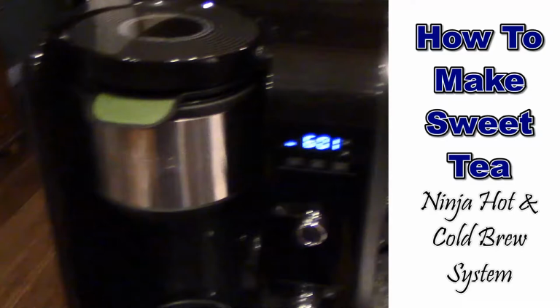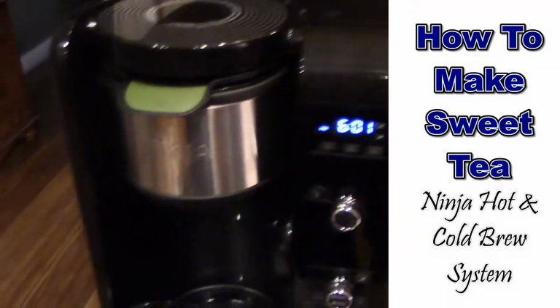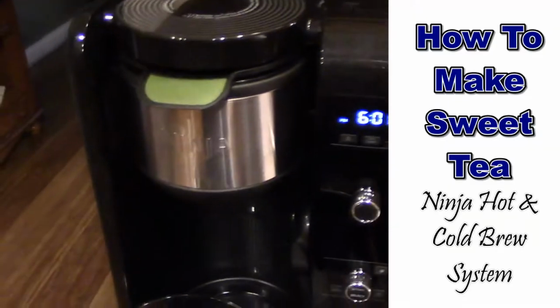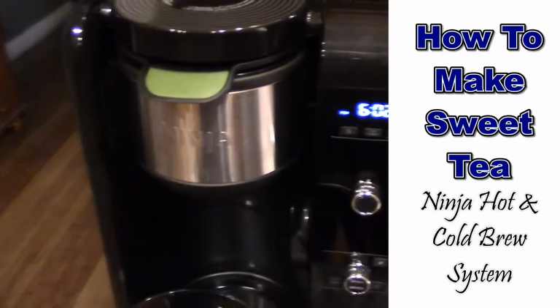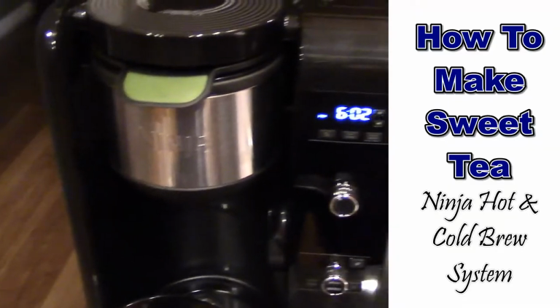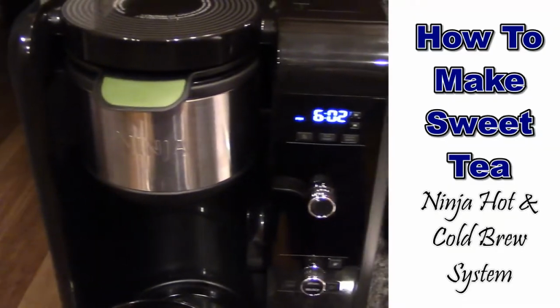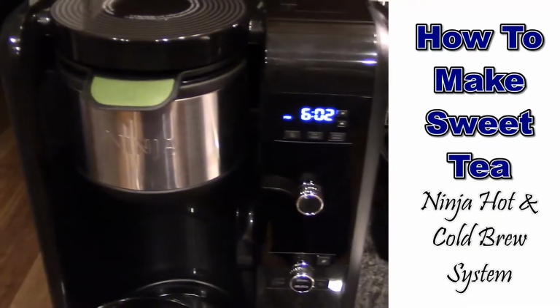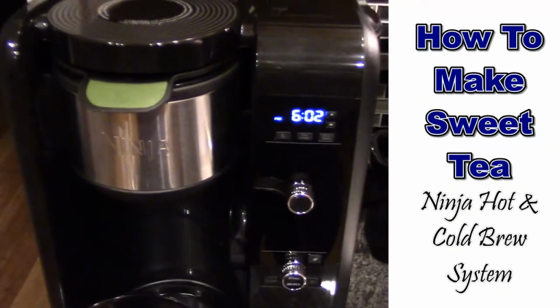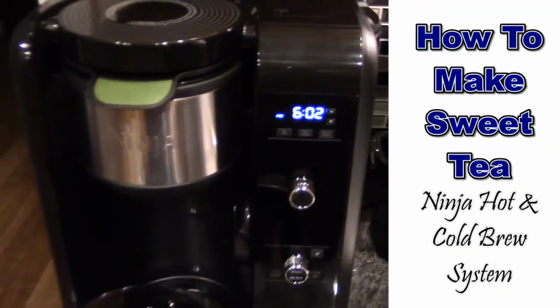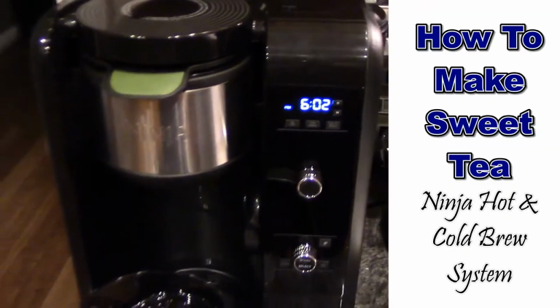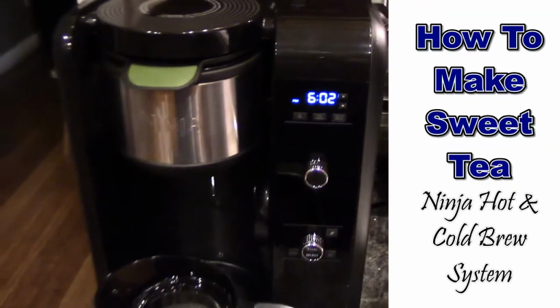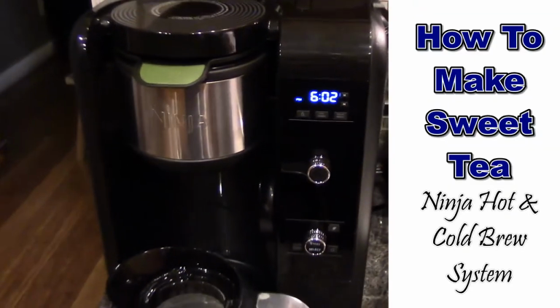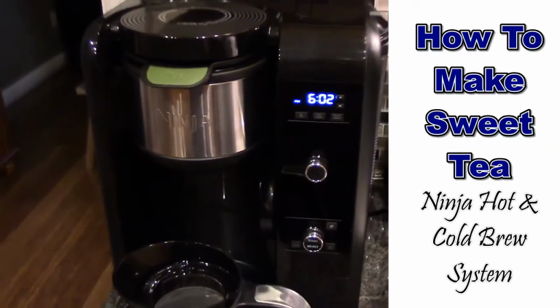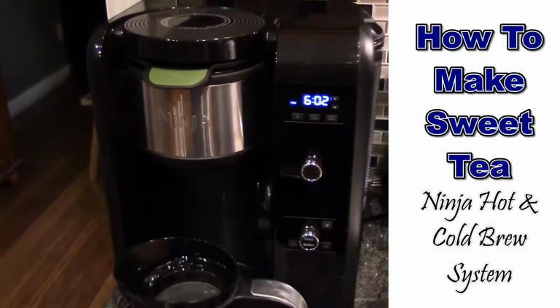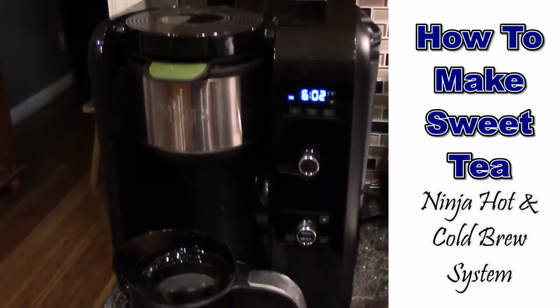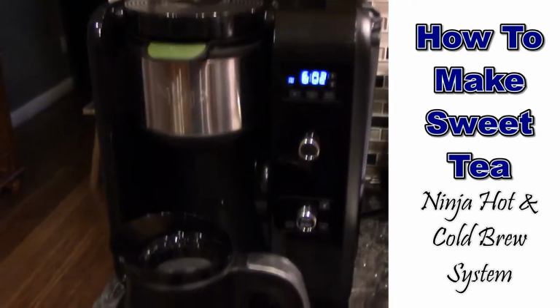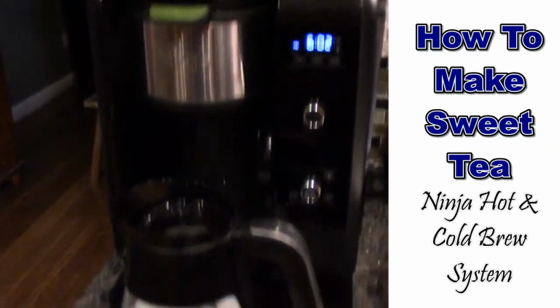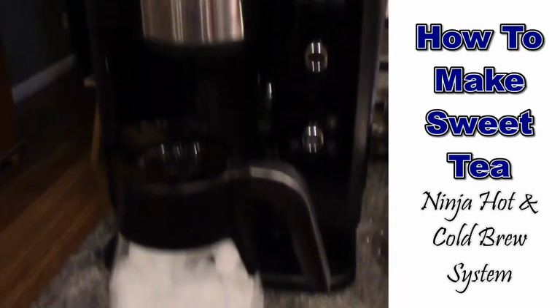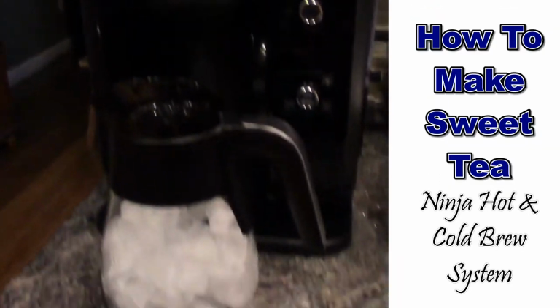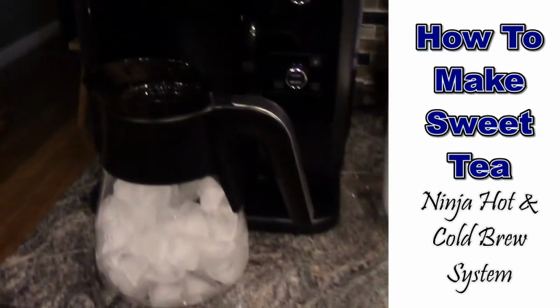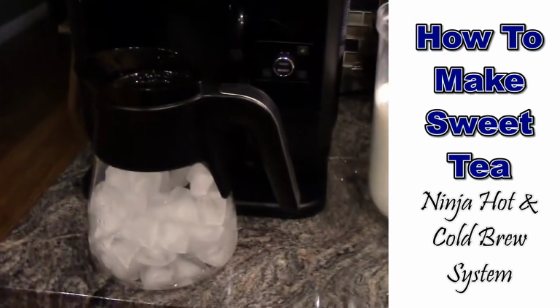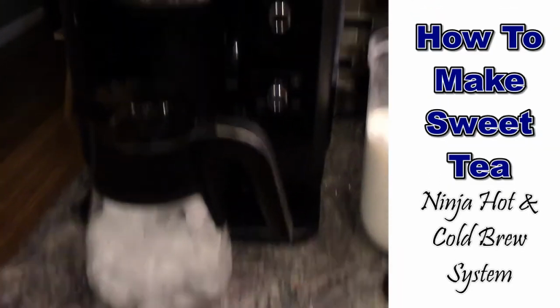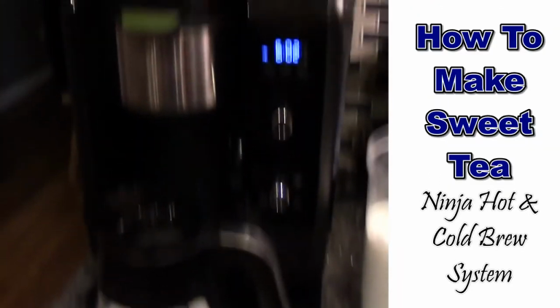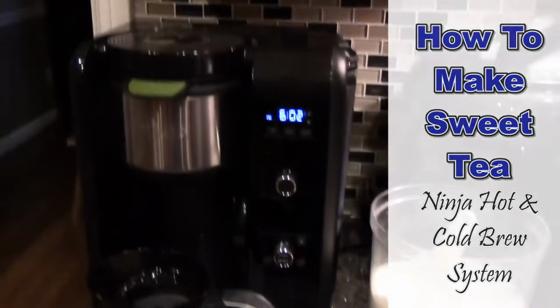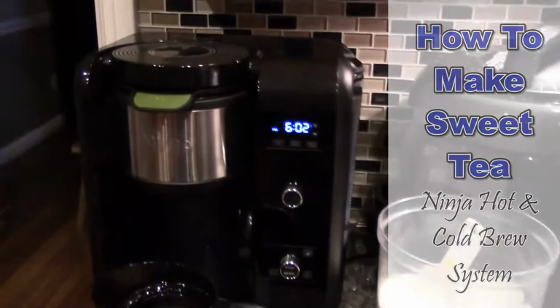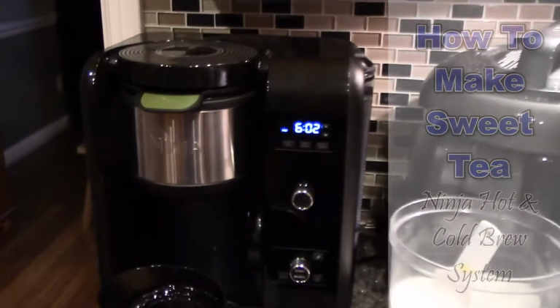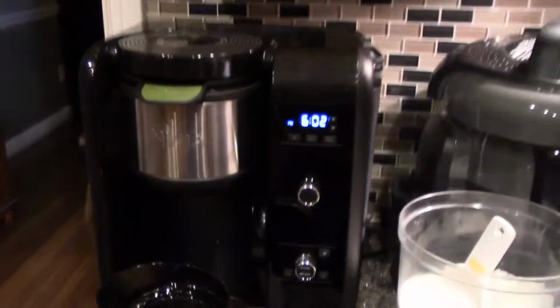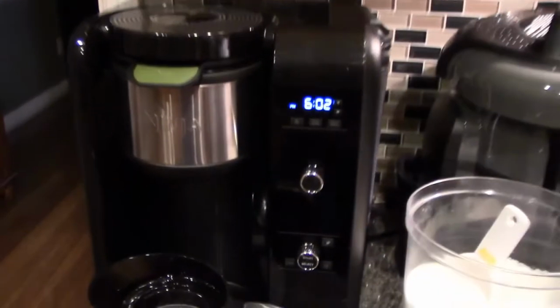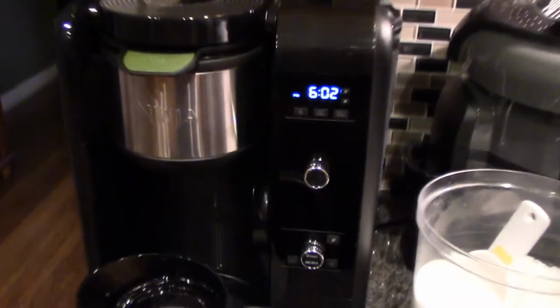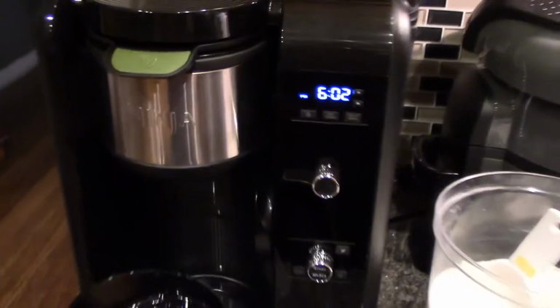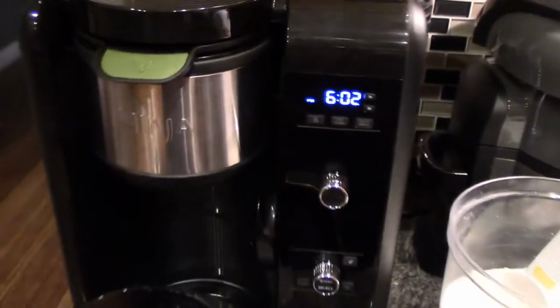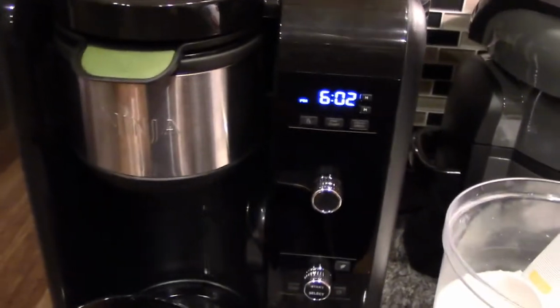Okay, so we're going to make some sweet tea, sweet iced tea, in the Ninja Hot Cold system.